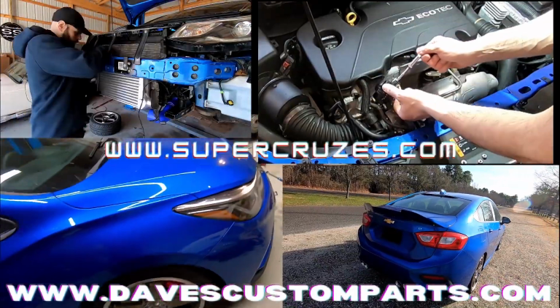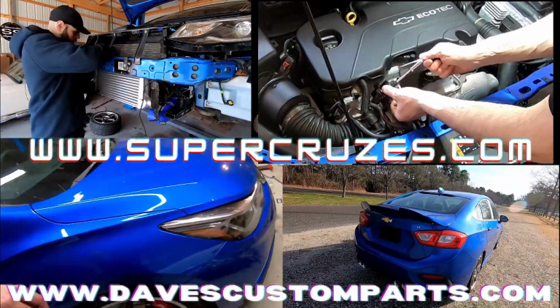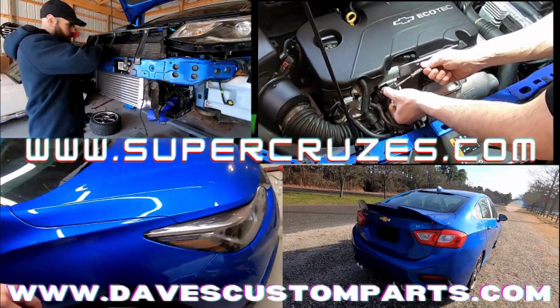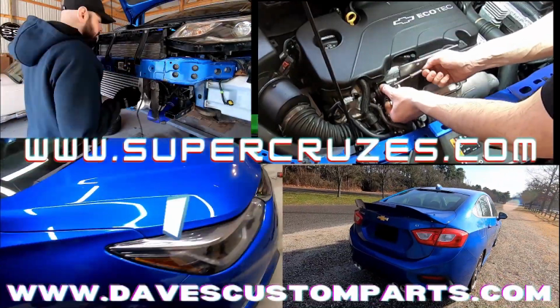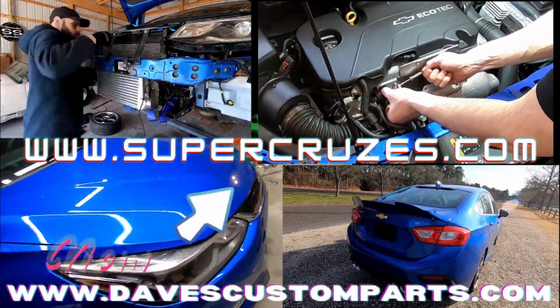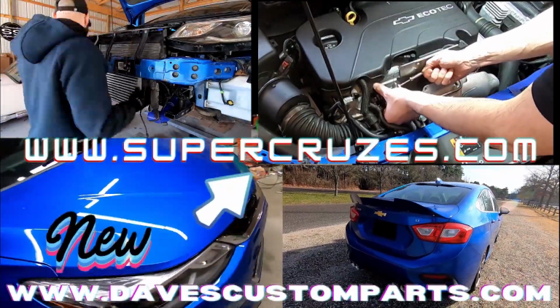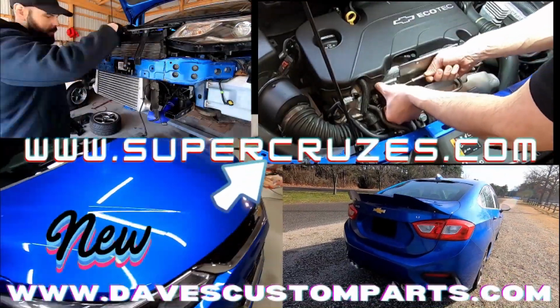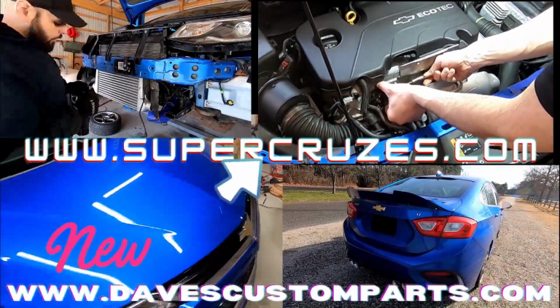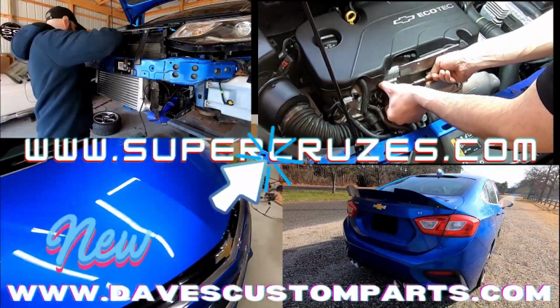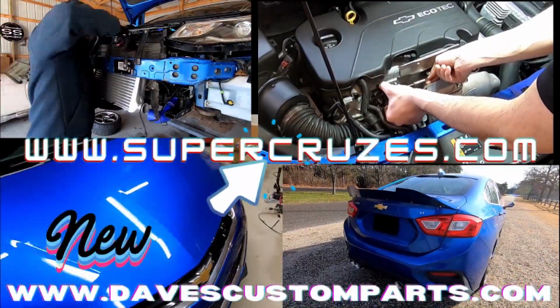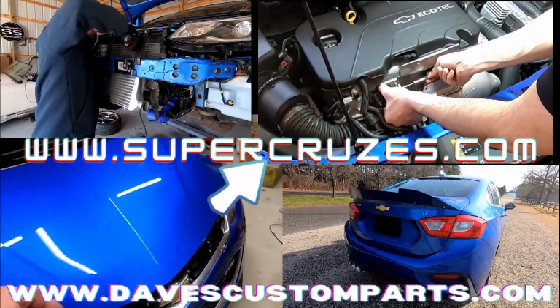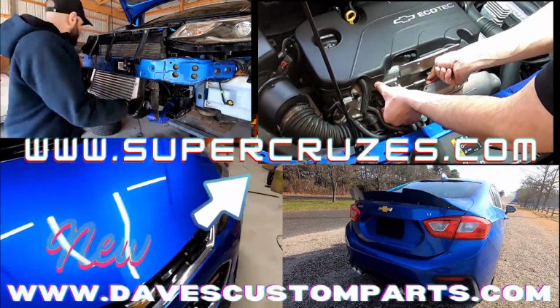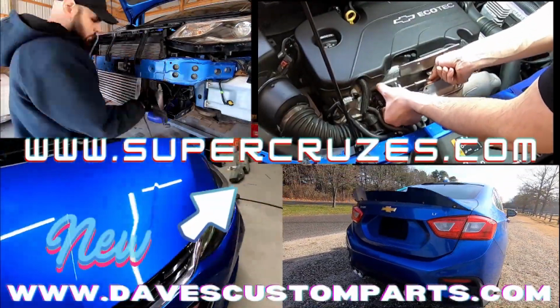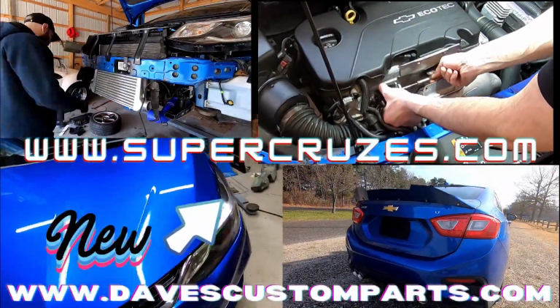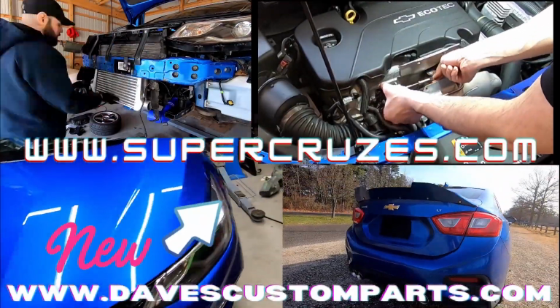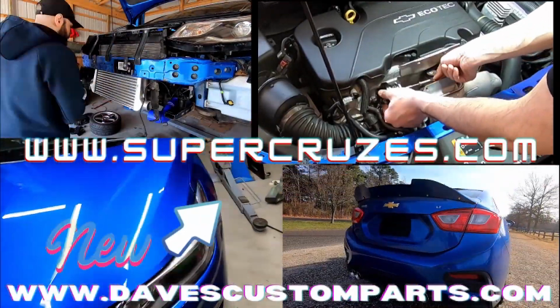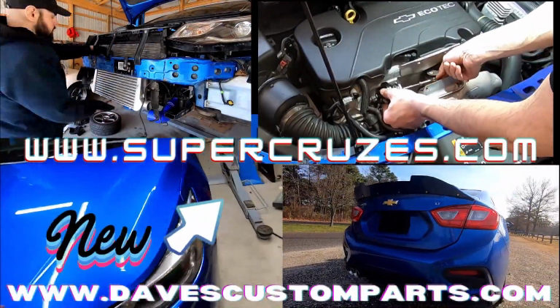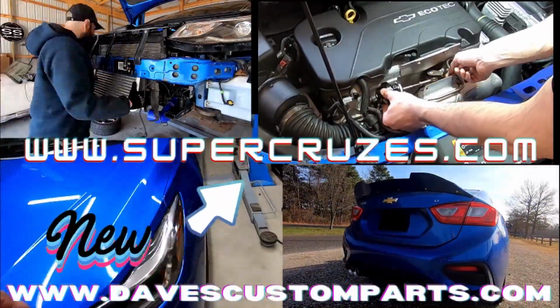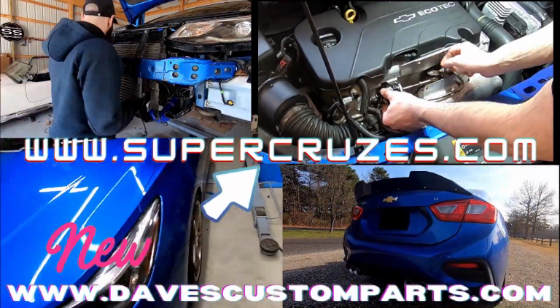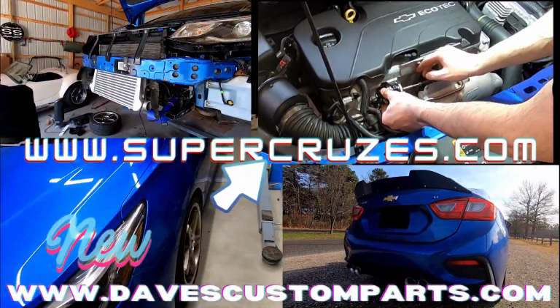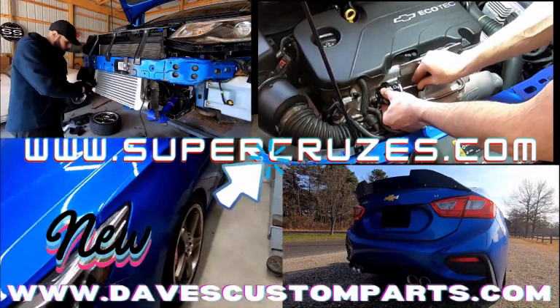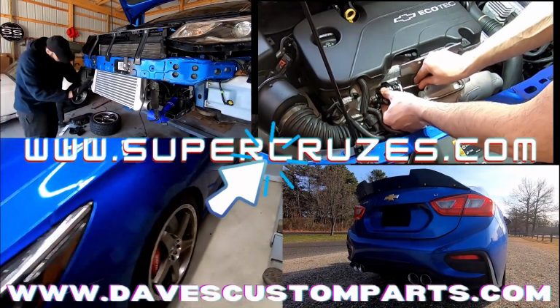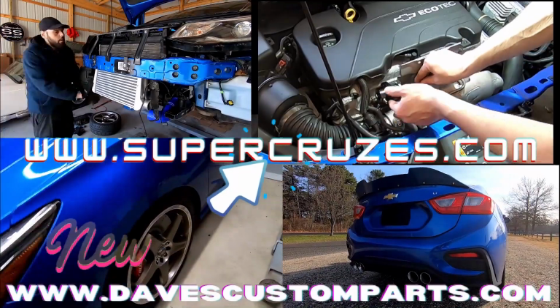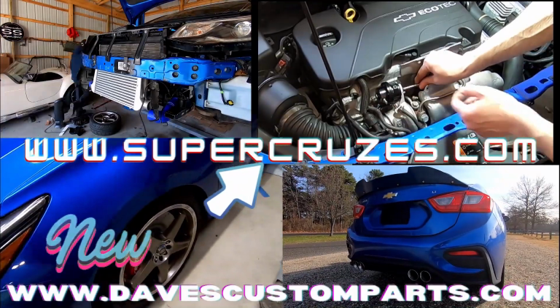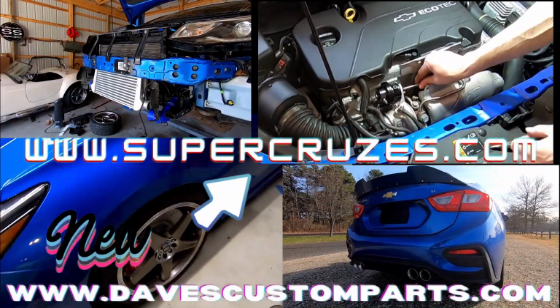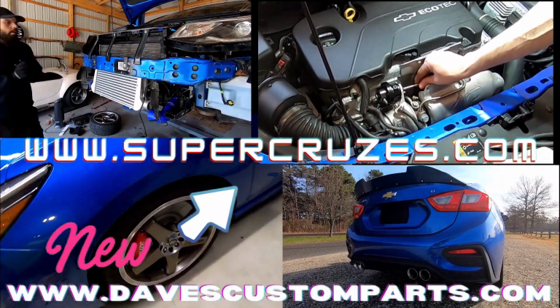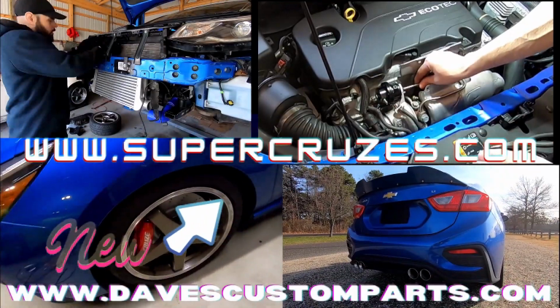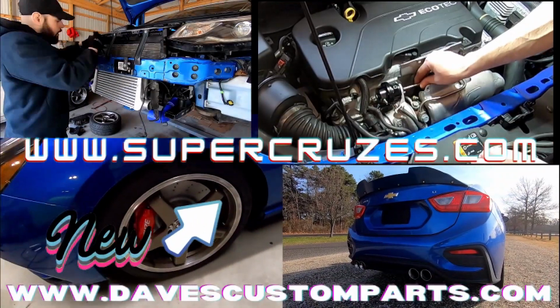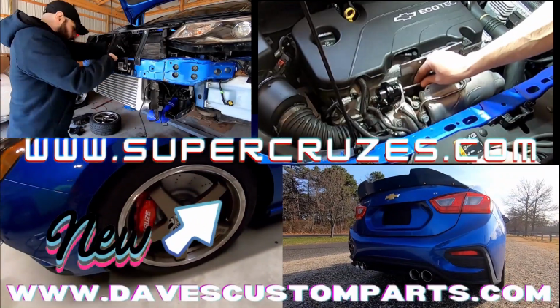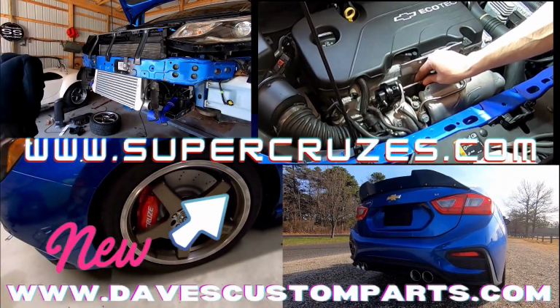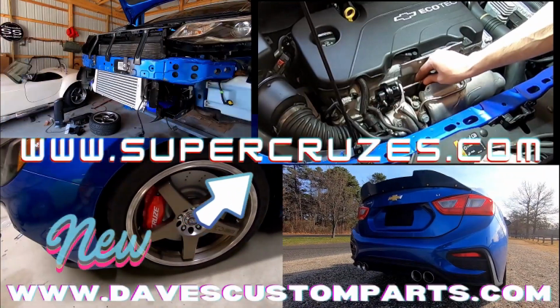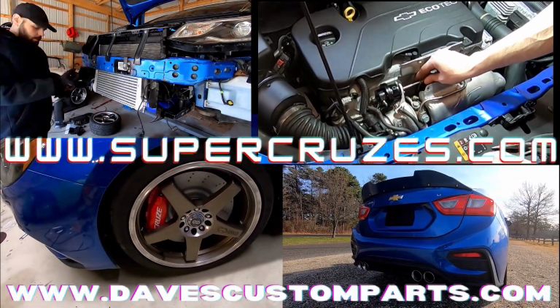Hi everybody. Do you want the same parts on your car that I used on Cruise Missile? Don't forget to check out davescustomparts.com.